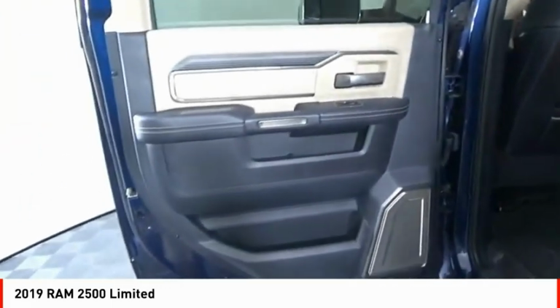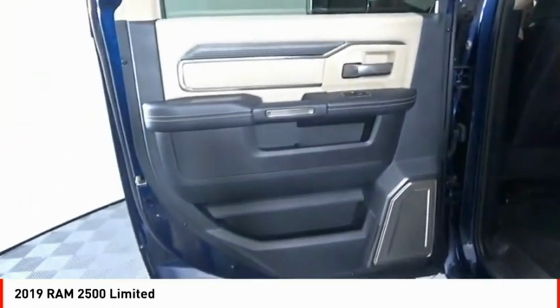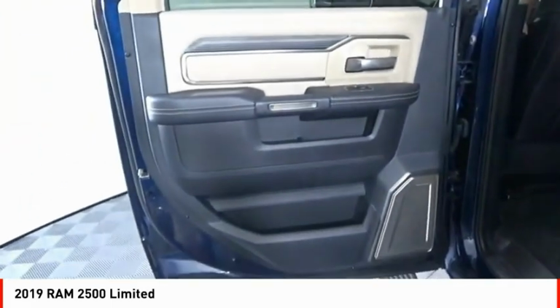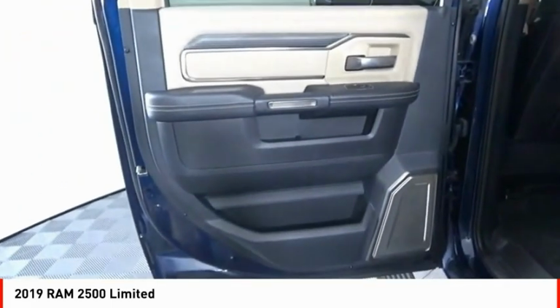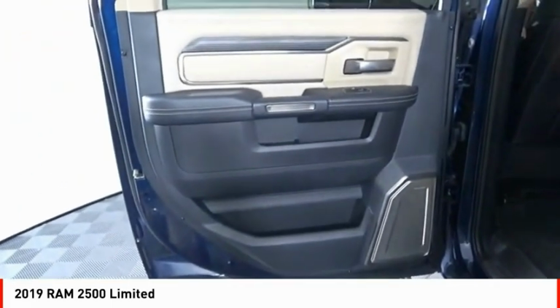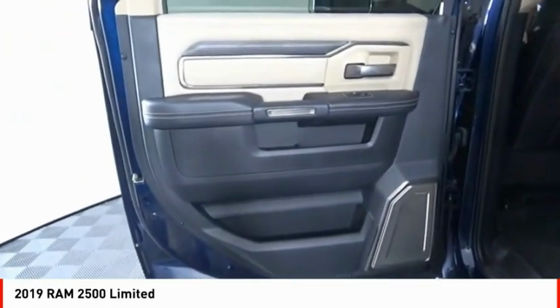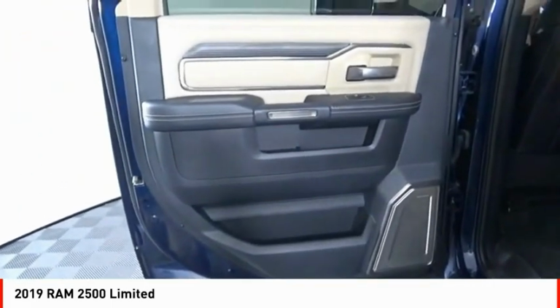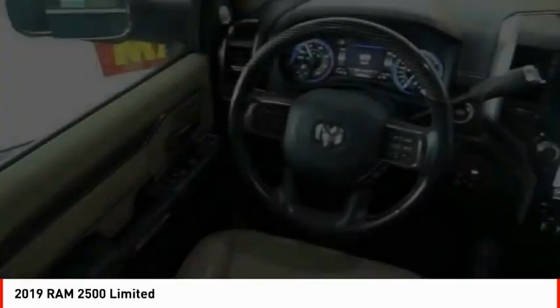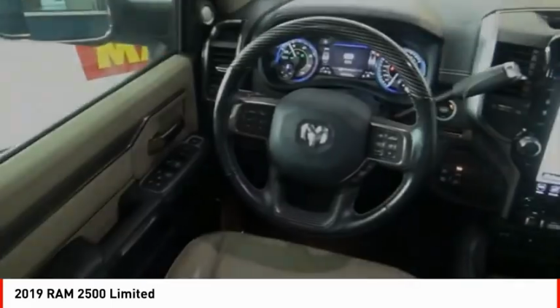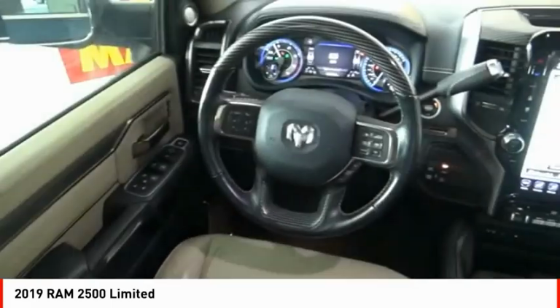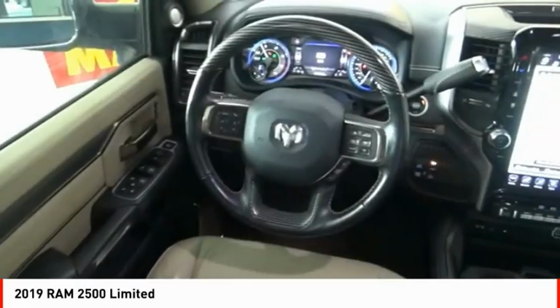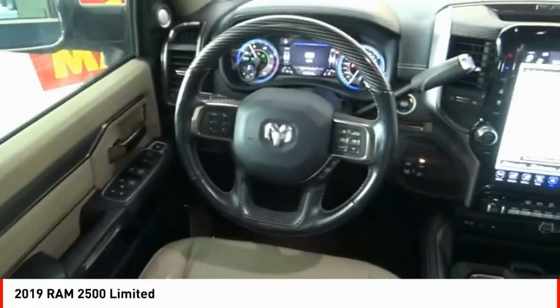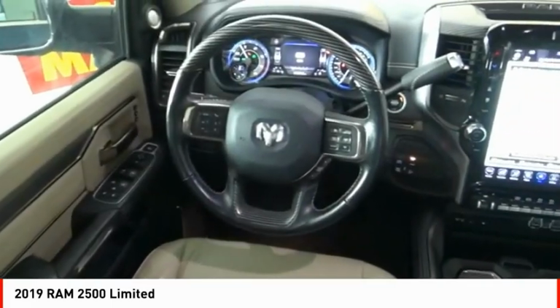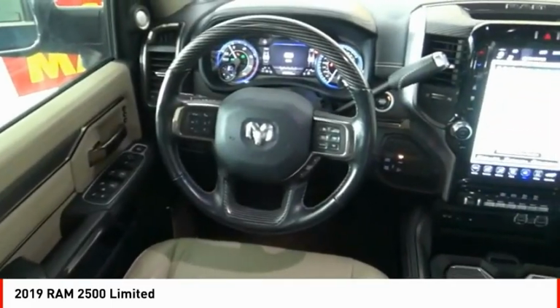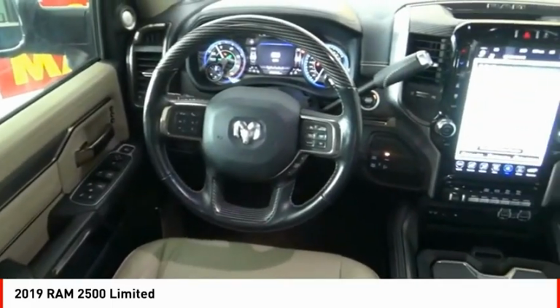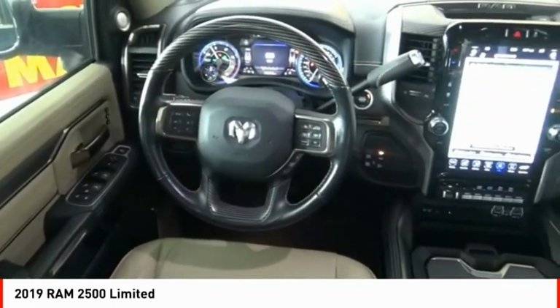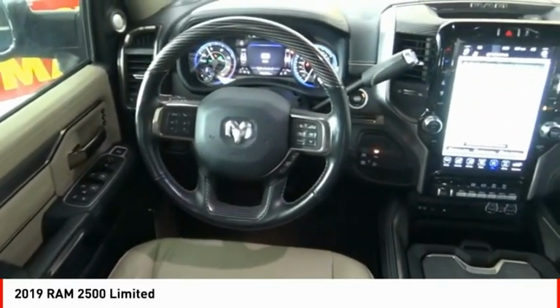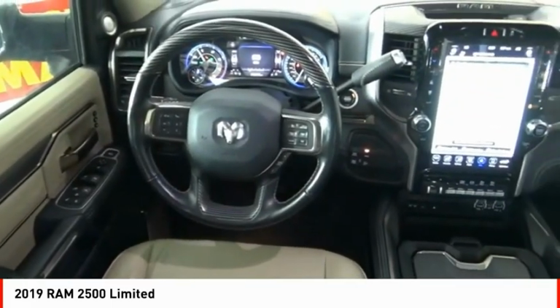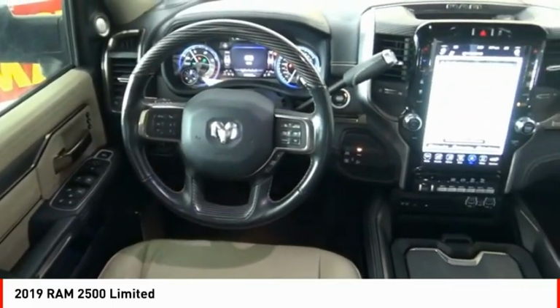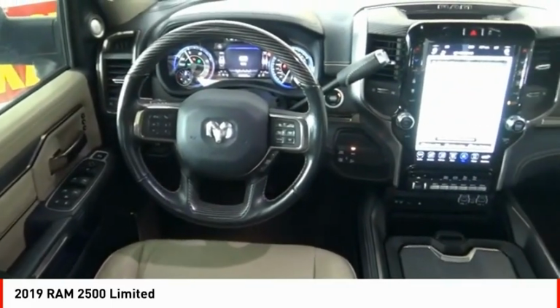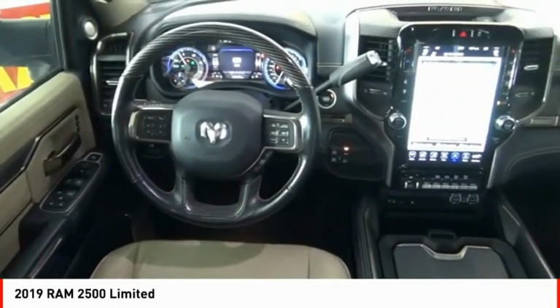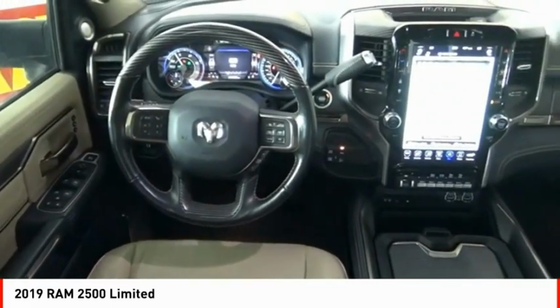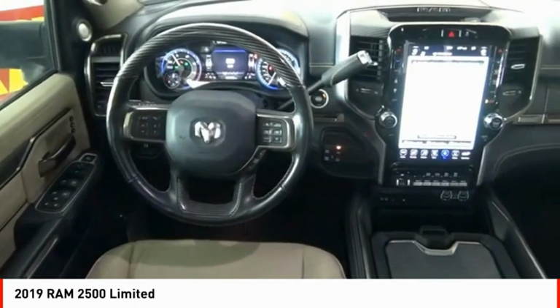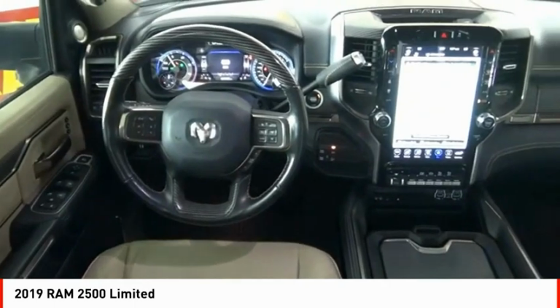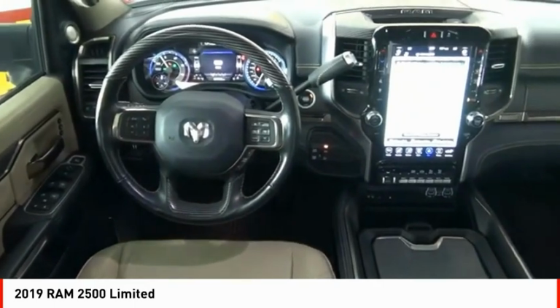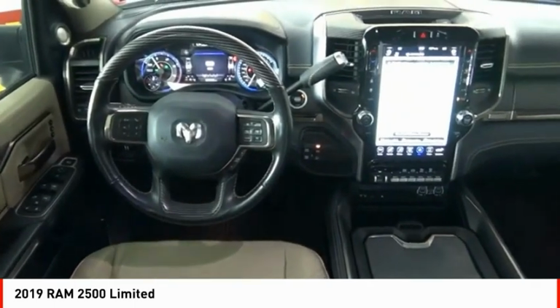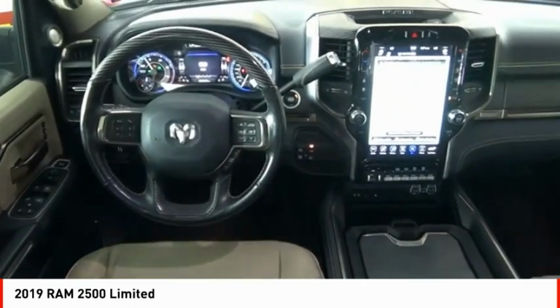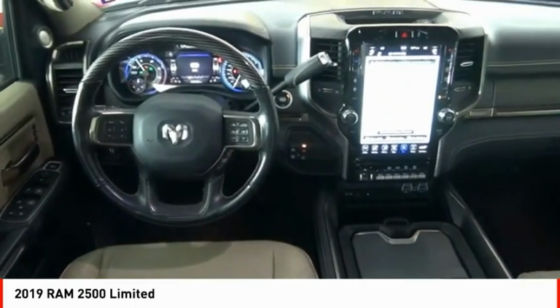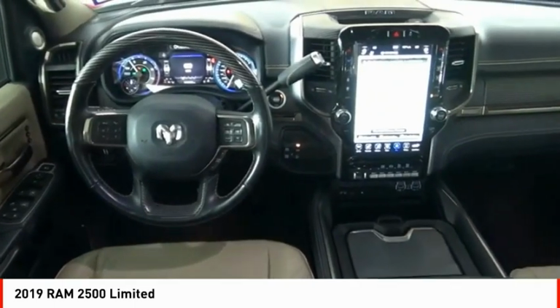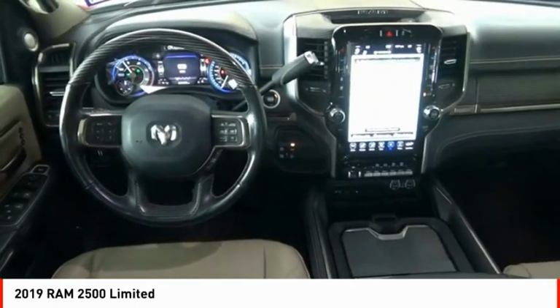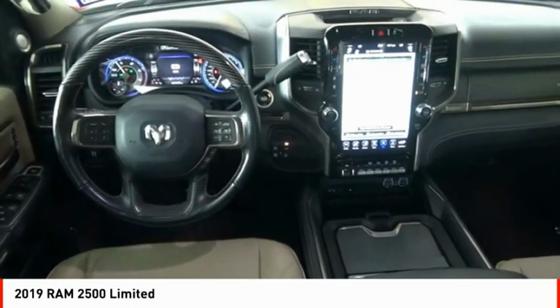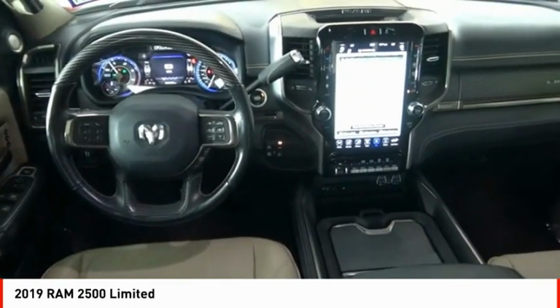Roll stability control, front suspension type multi-link, and auxiliary transmission fluid cooler.